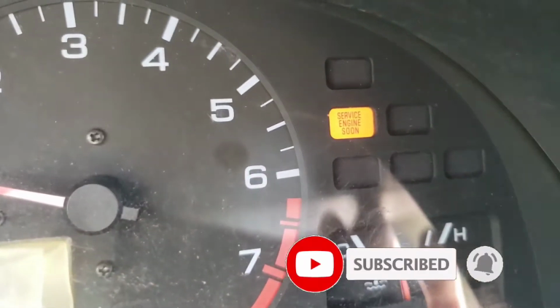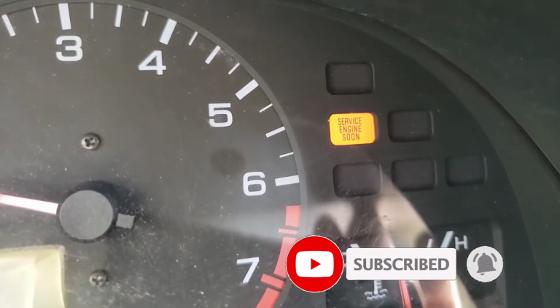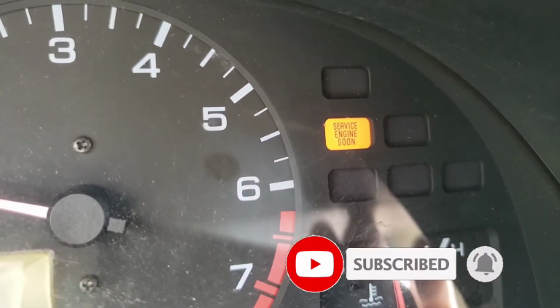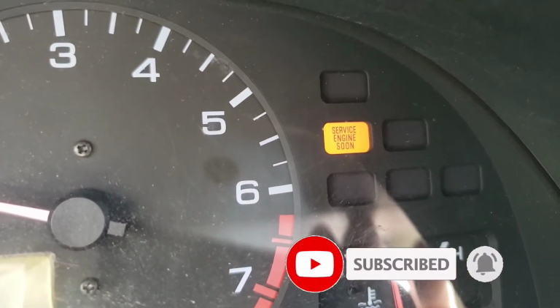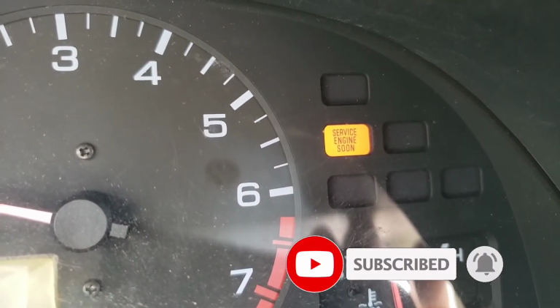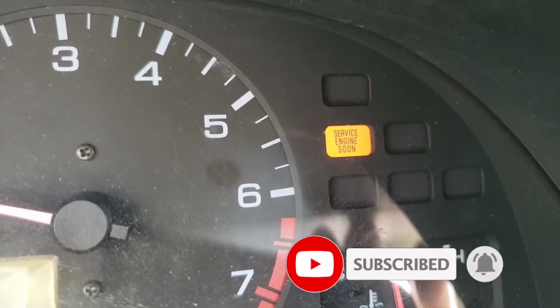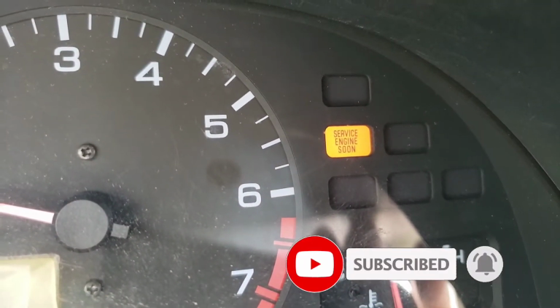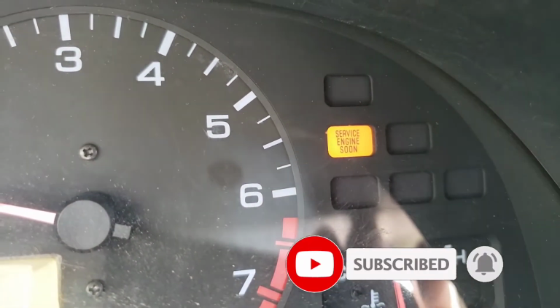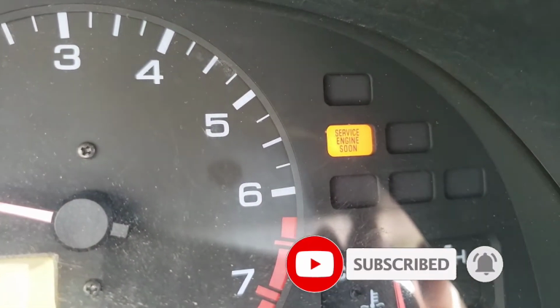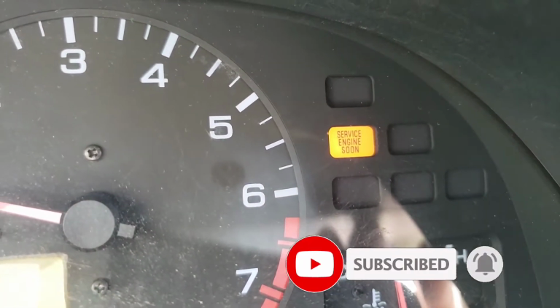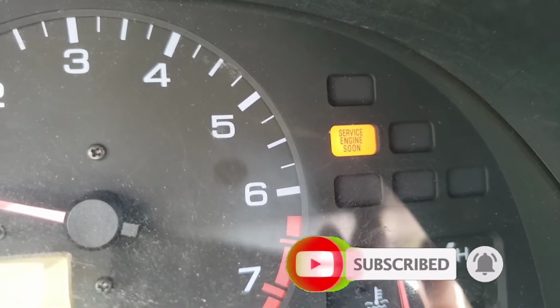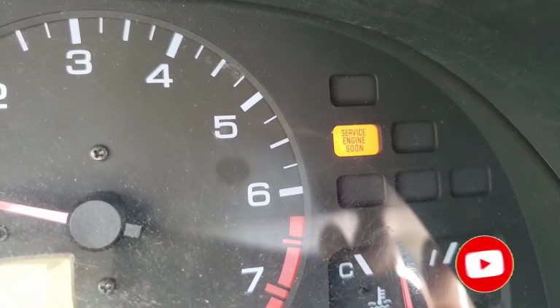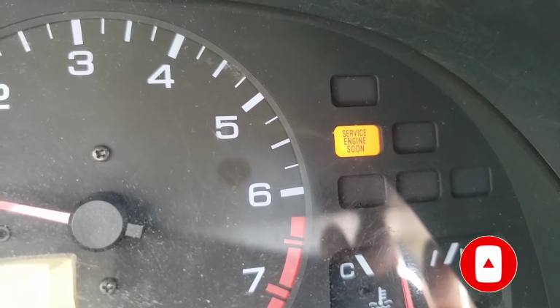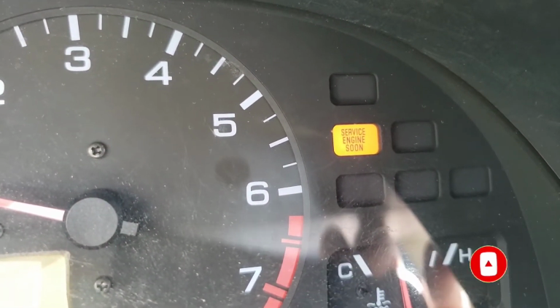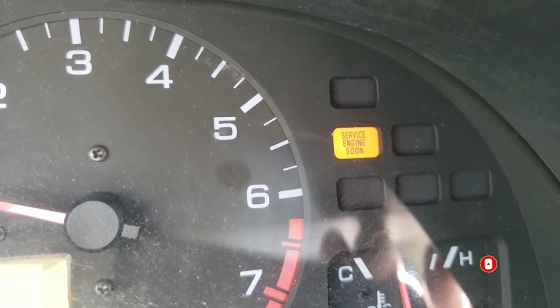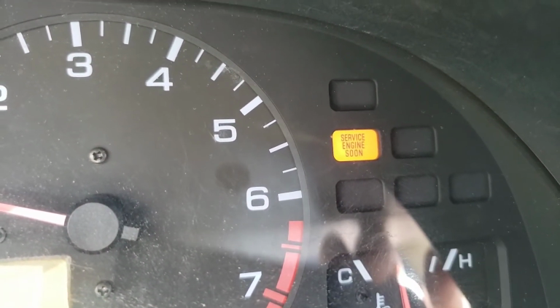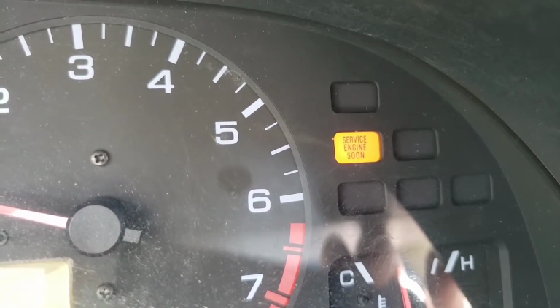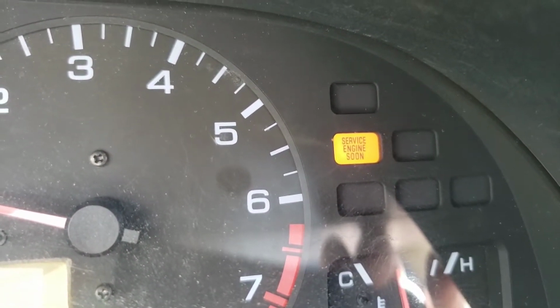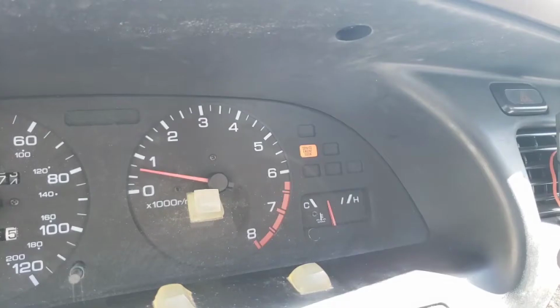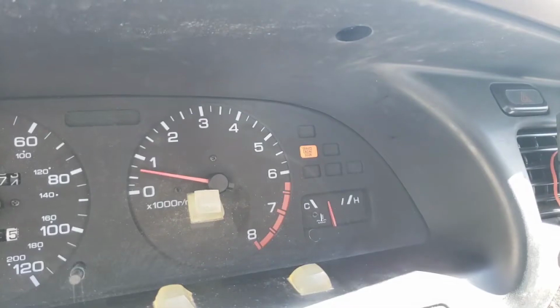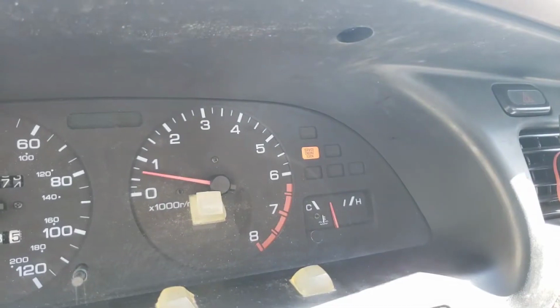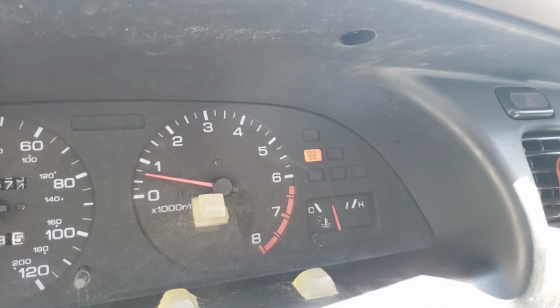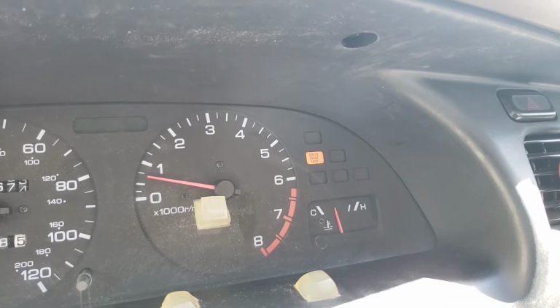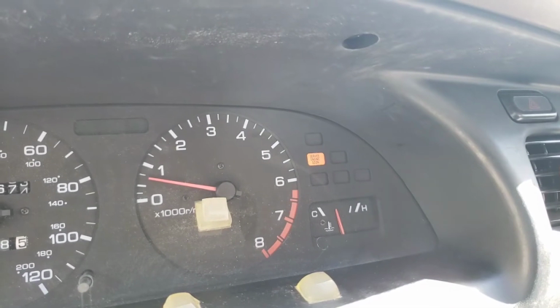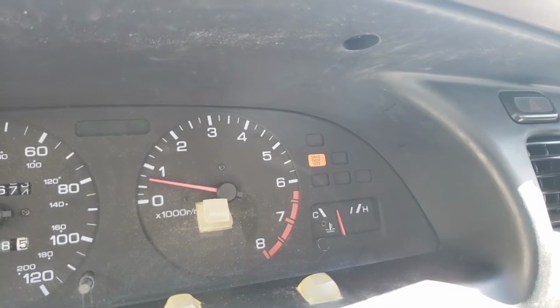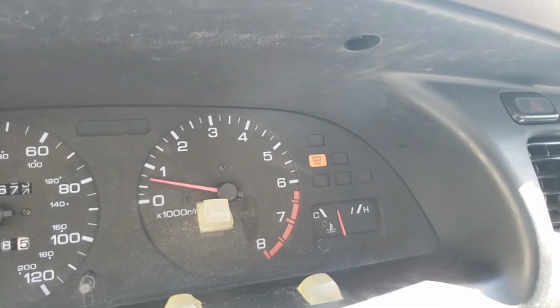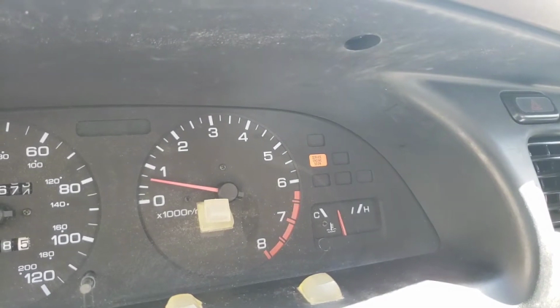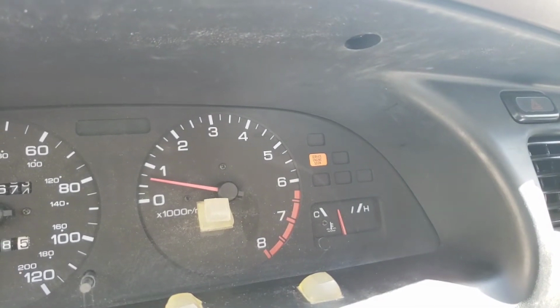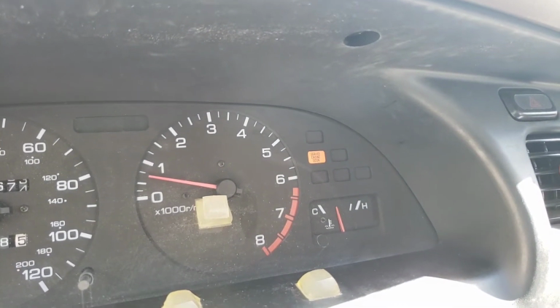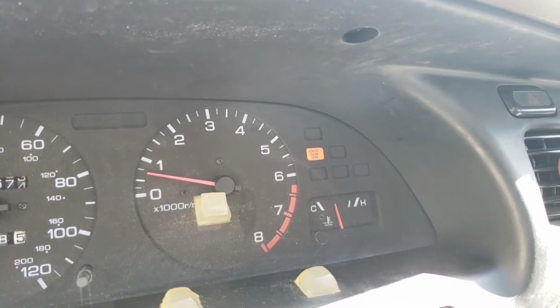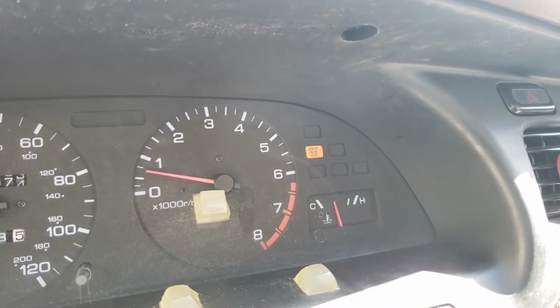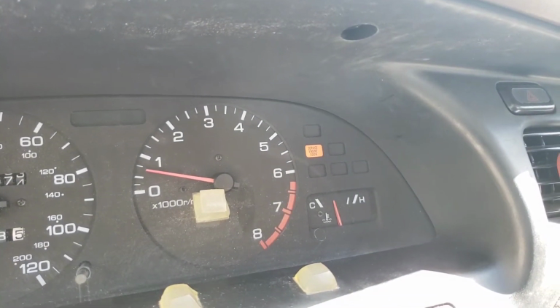The check engine light is on, so obviously there is something wrong. But if you need to turn it off in a jiffy, this is the way to go.